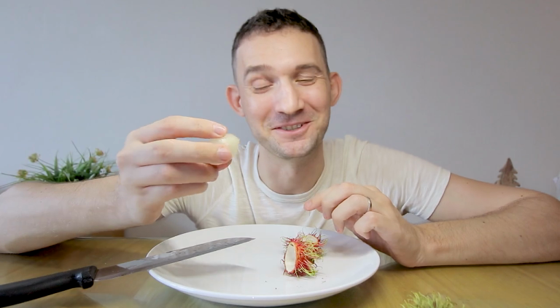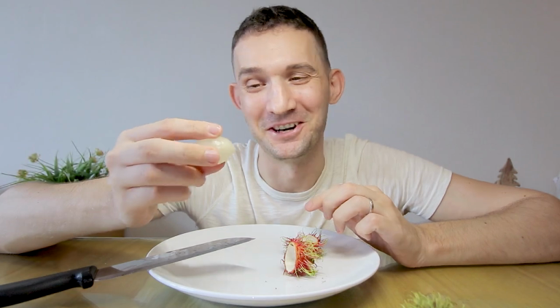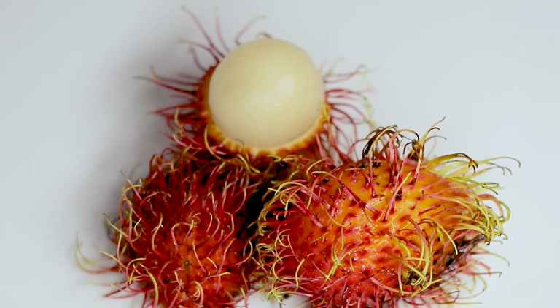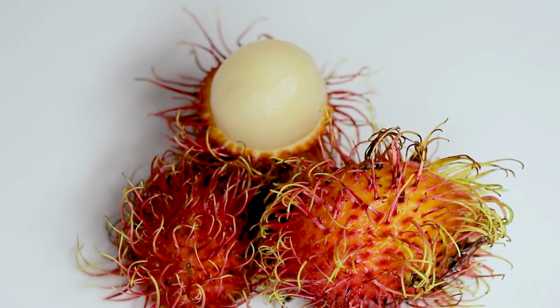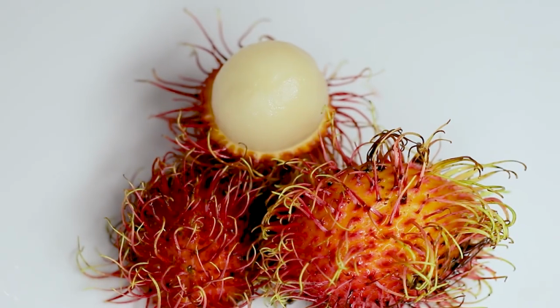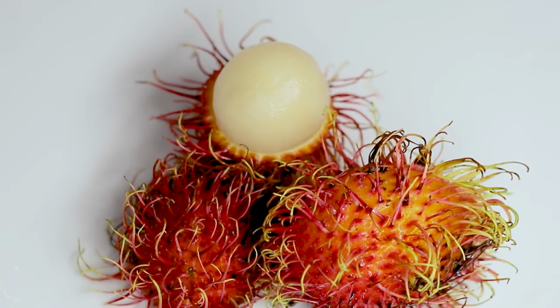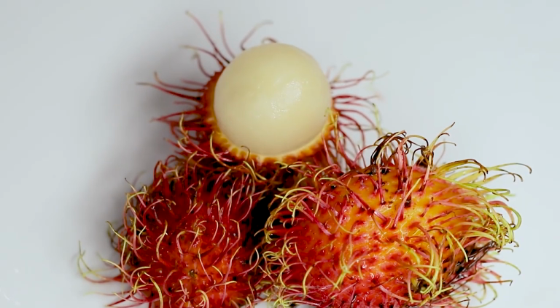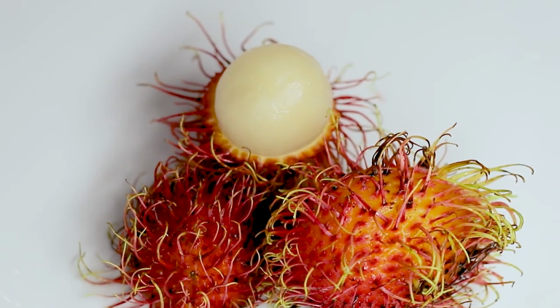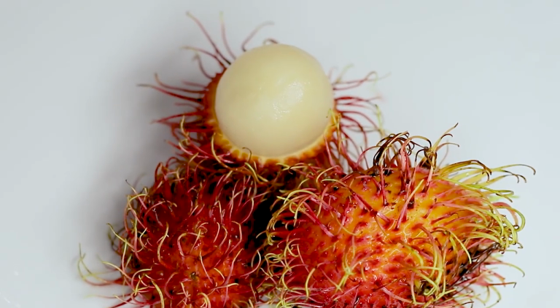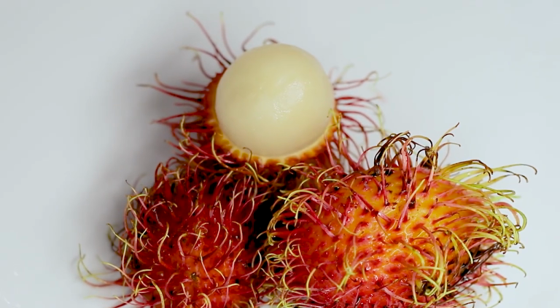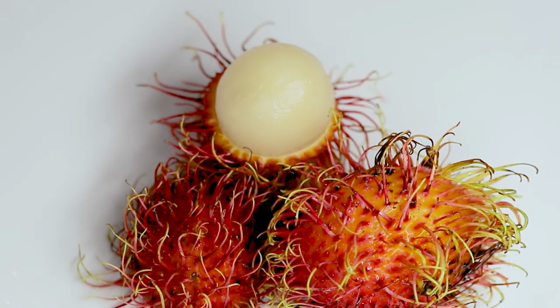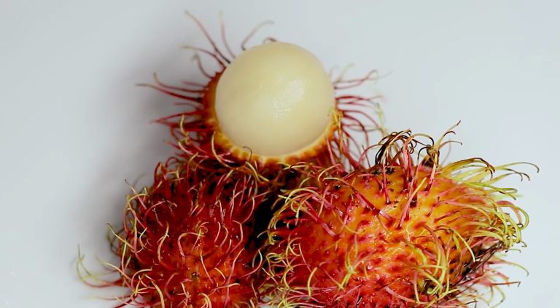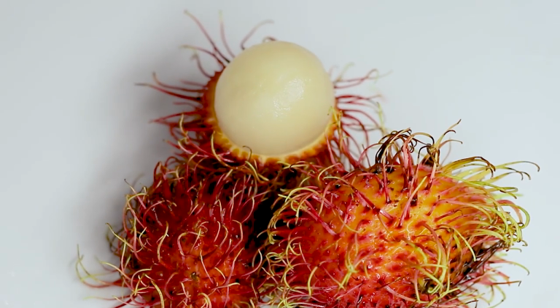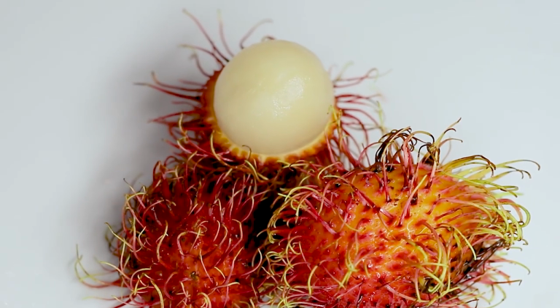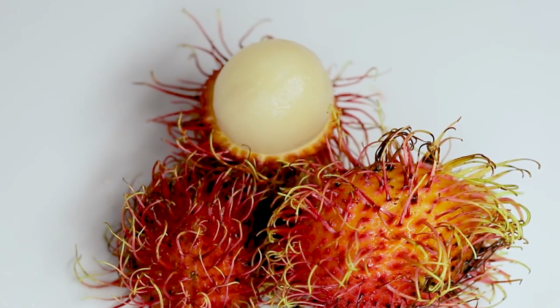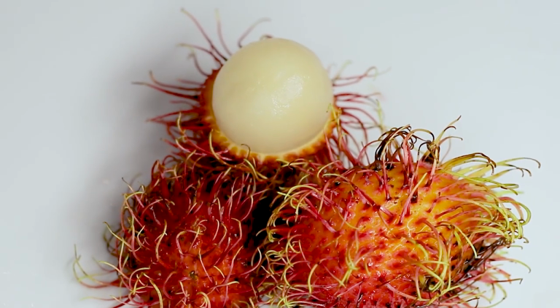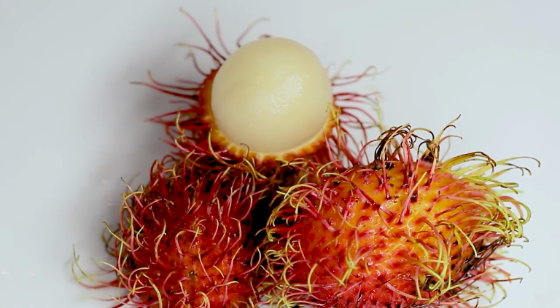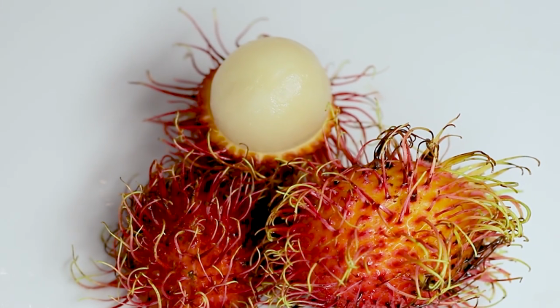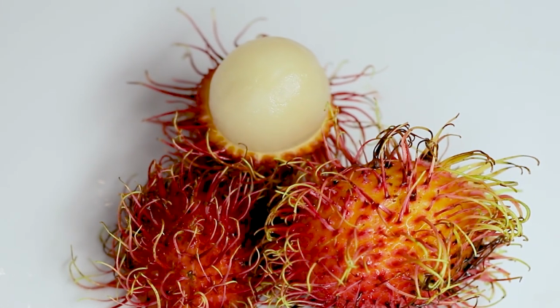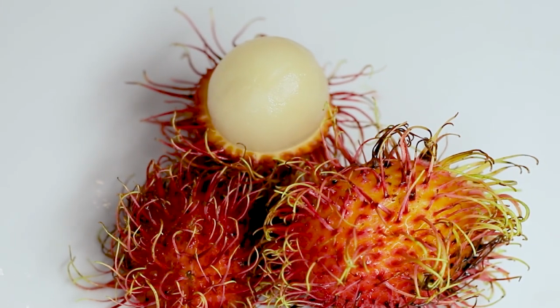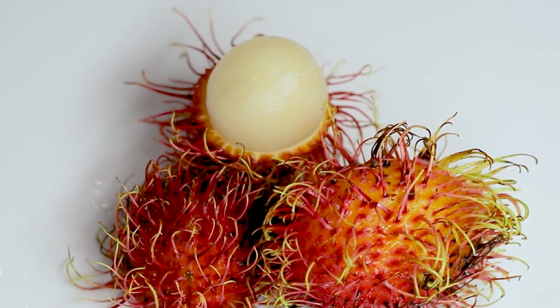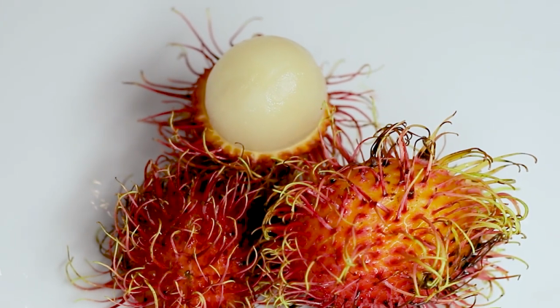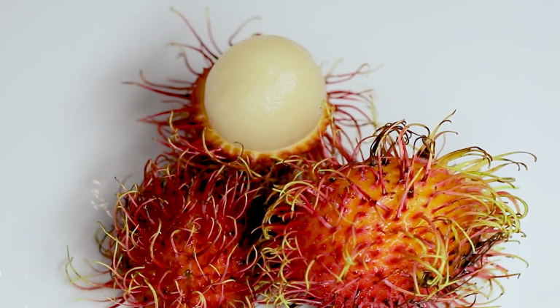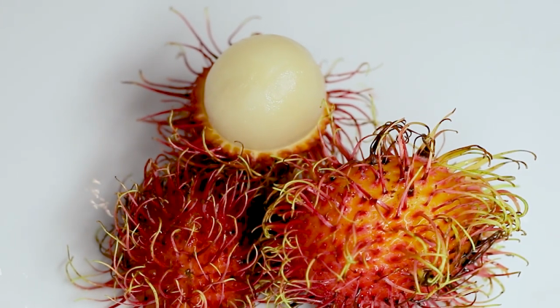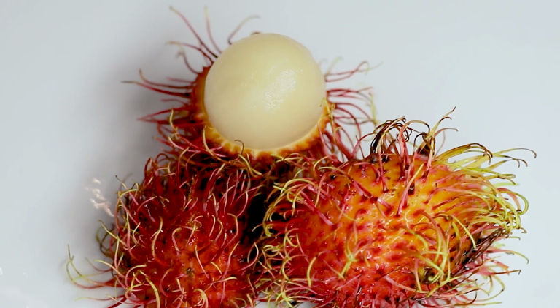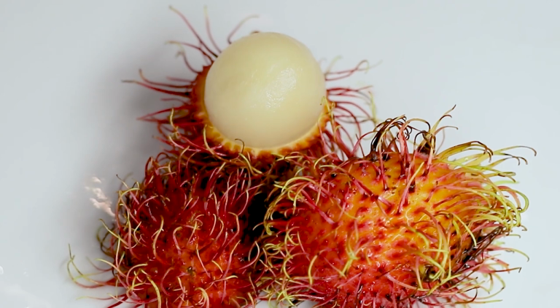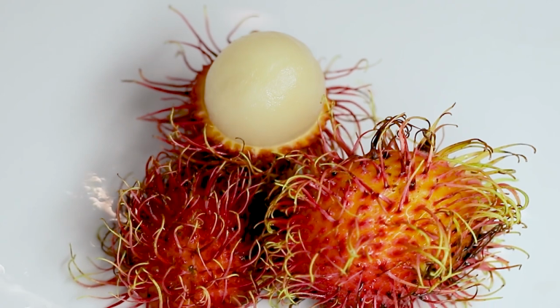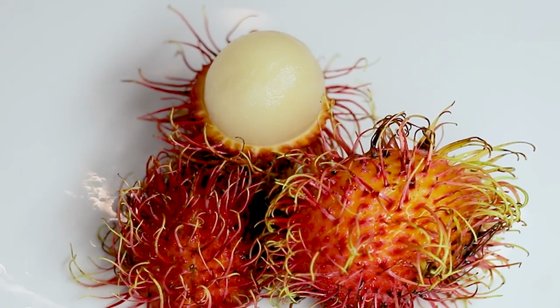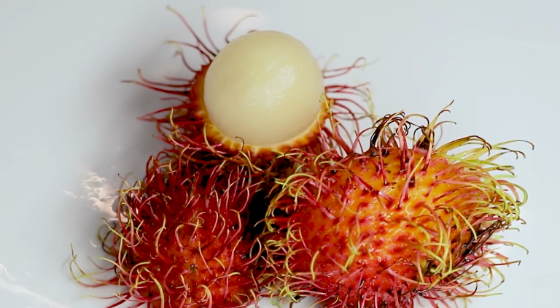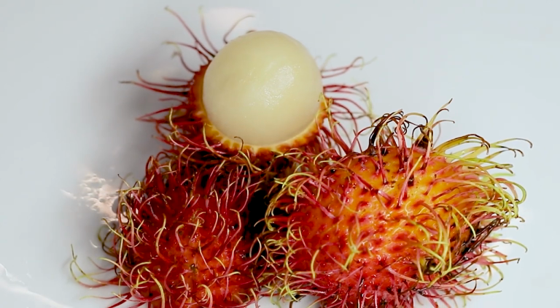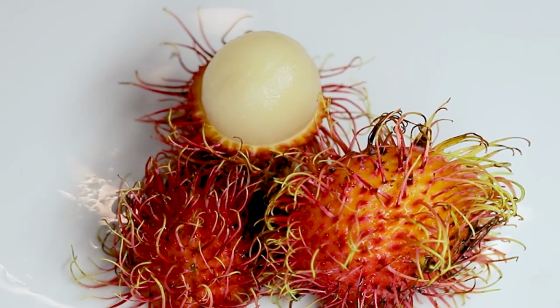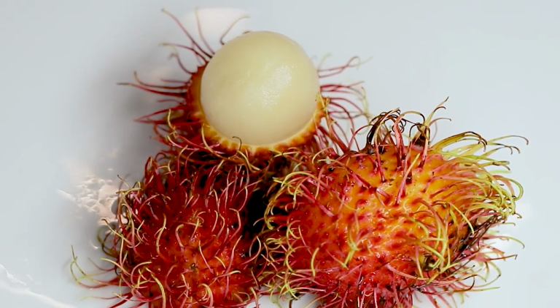The rambutan is sweet and has a pleasant floral aroma. The fruit is delightfully juicy. Compared to the lychee, it is sweeter and its aroma is more pronounced. Its texture can best be compared to a firm grape.